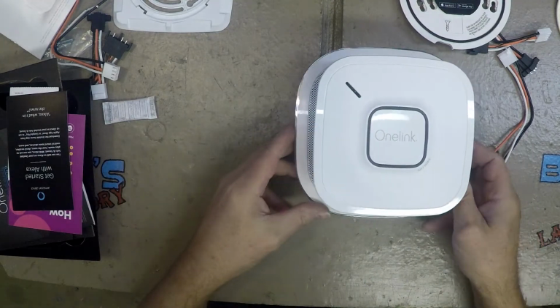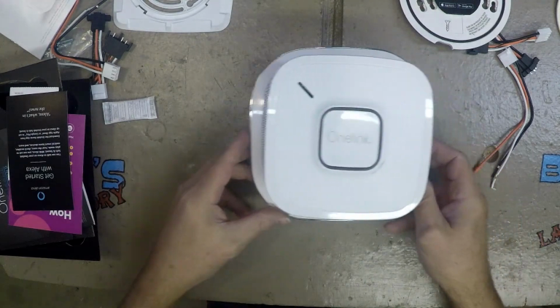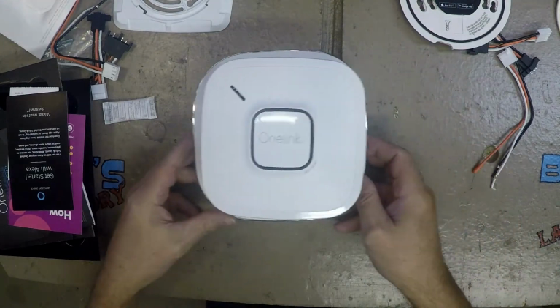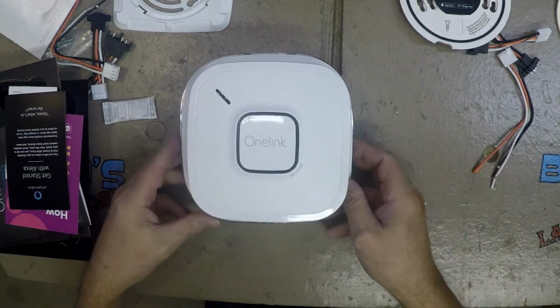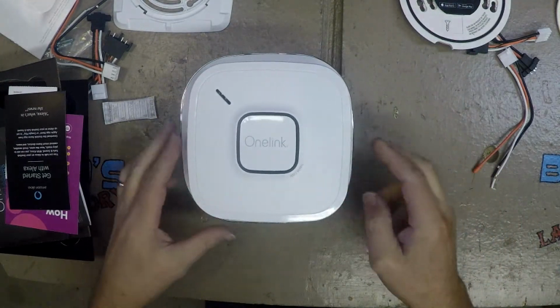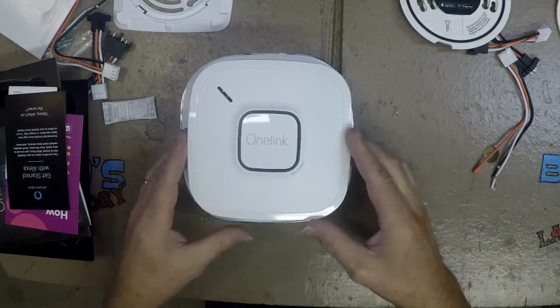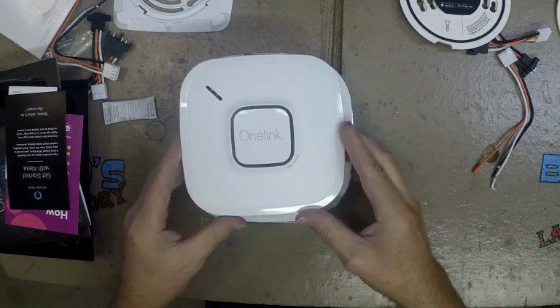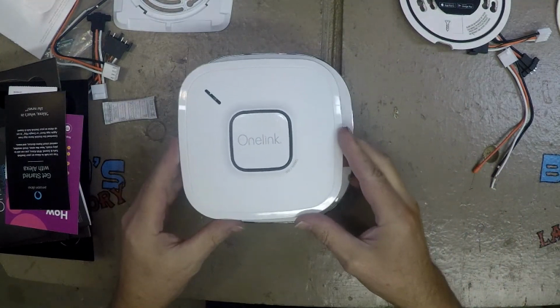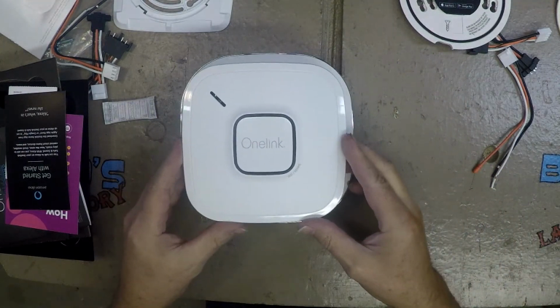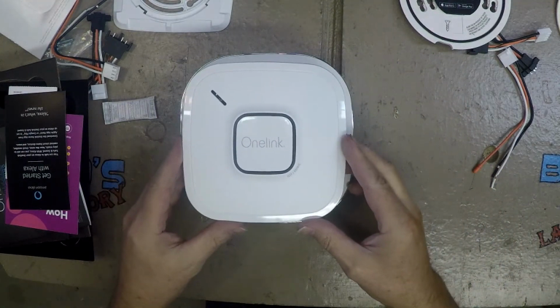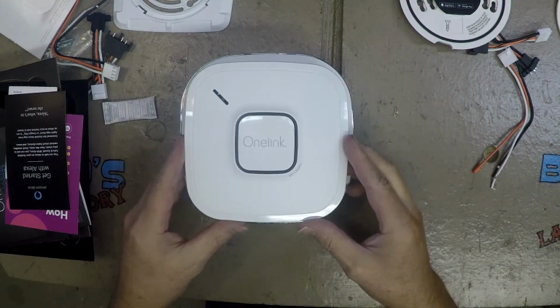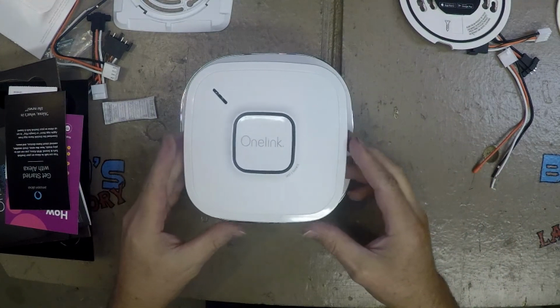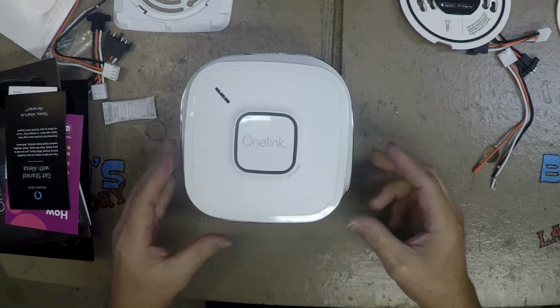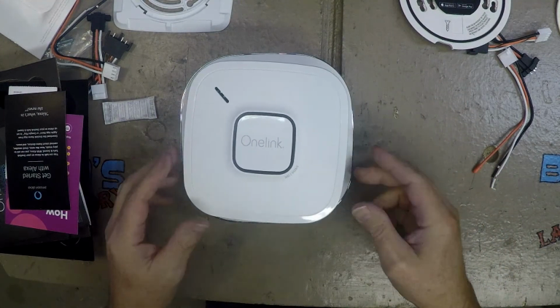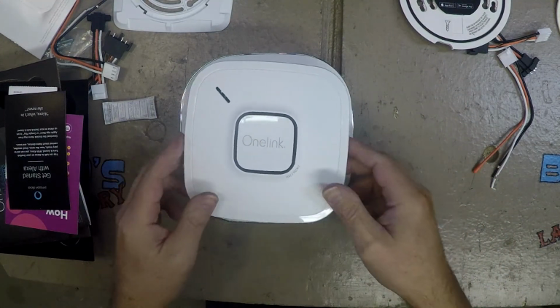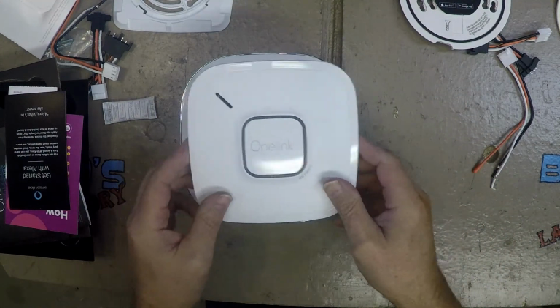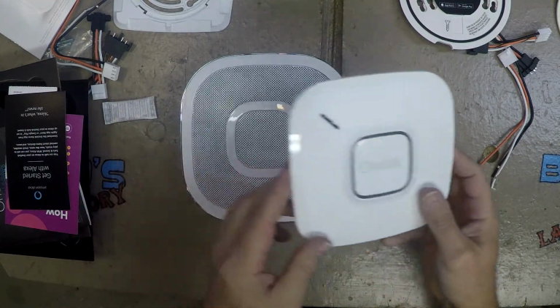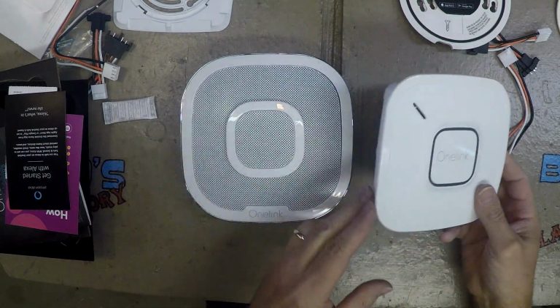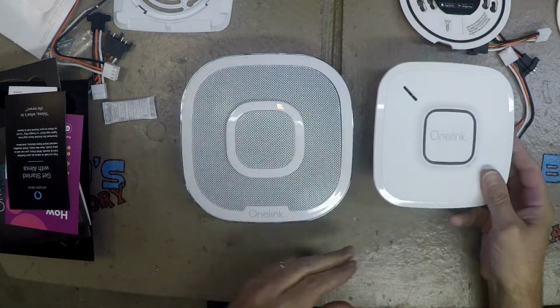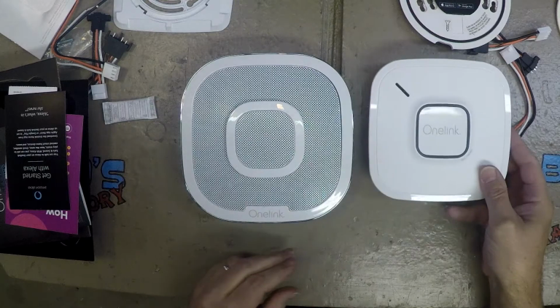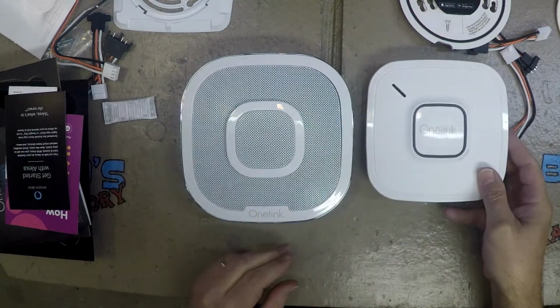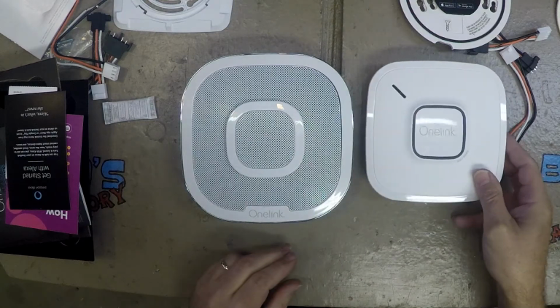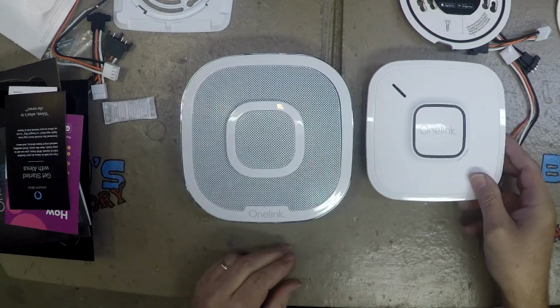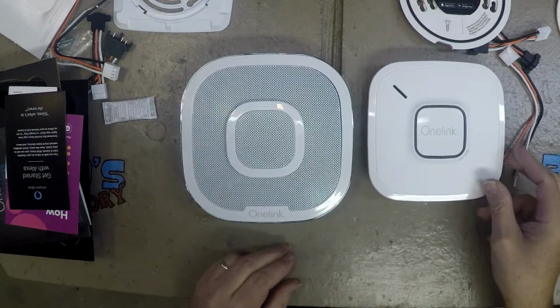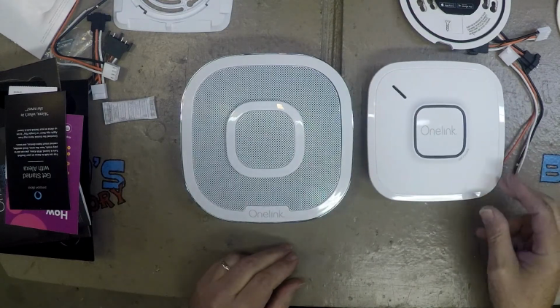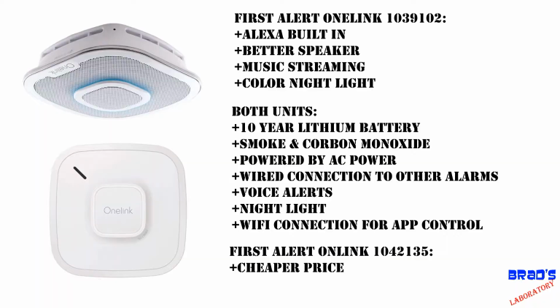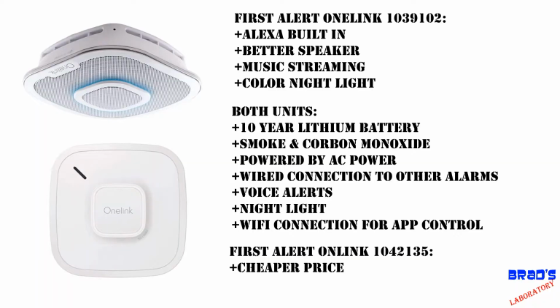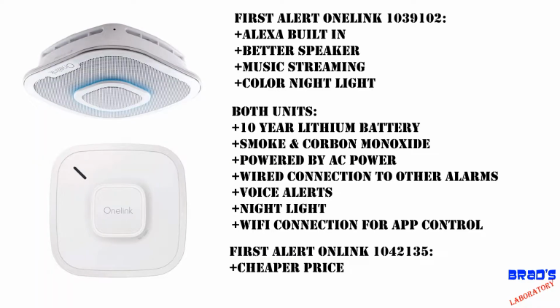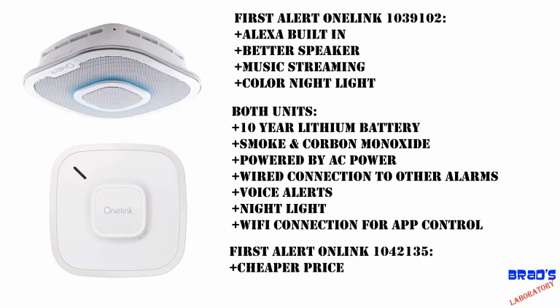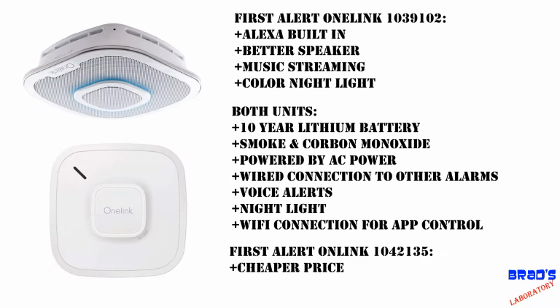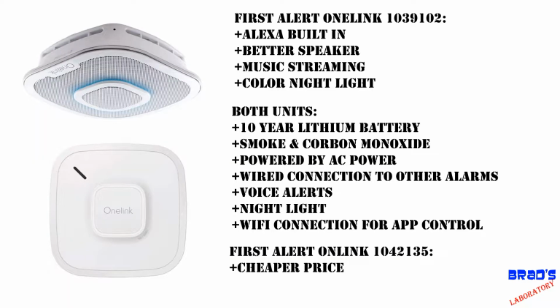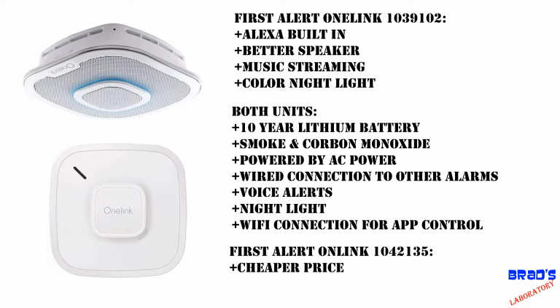The Alexa-enabled unit has a better speaker, more colors on the nightlight, and of course it has Alexa built in.